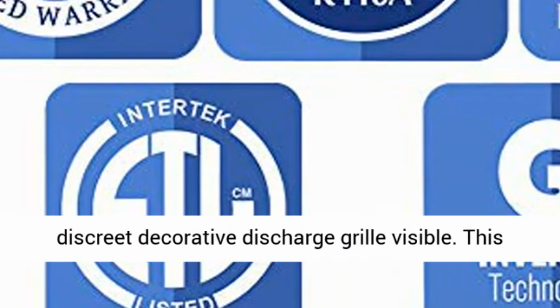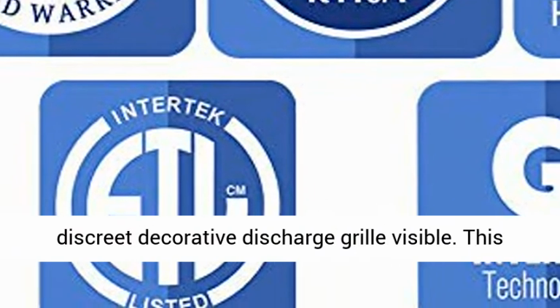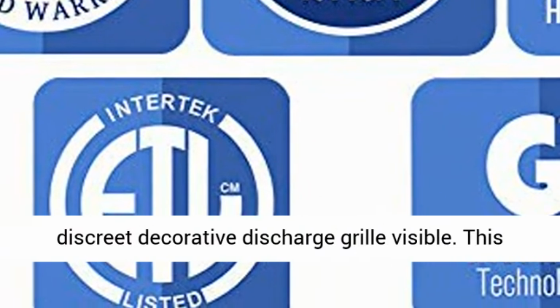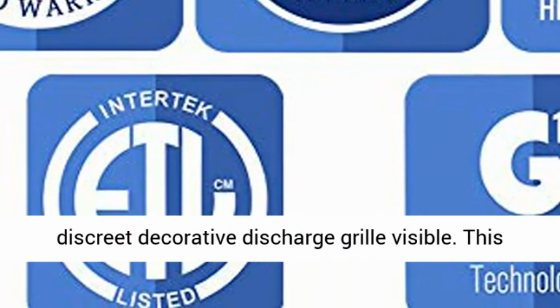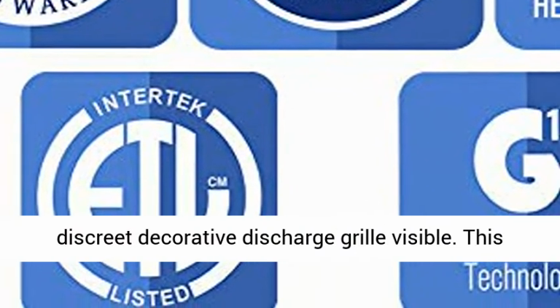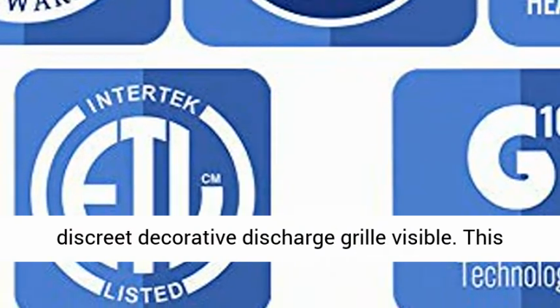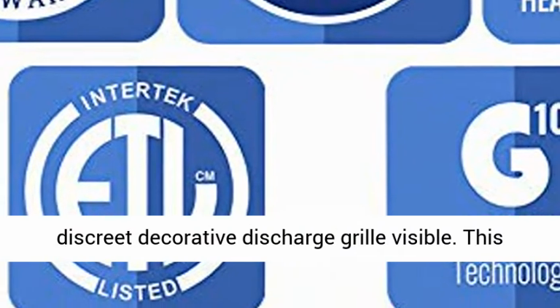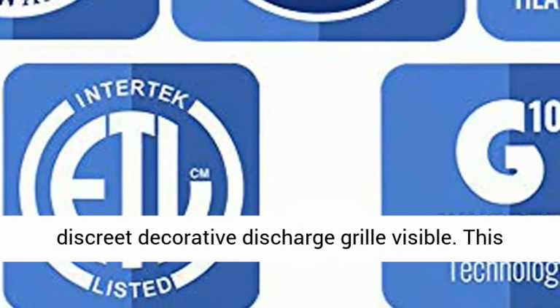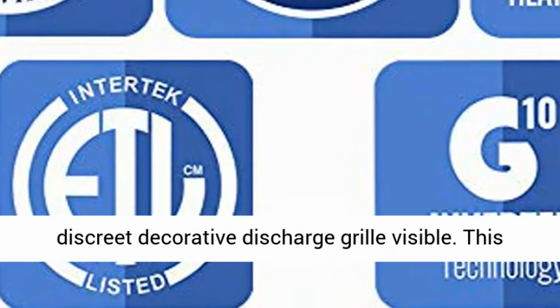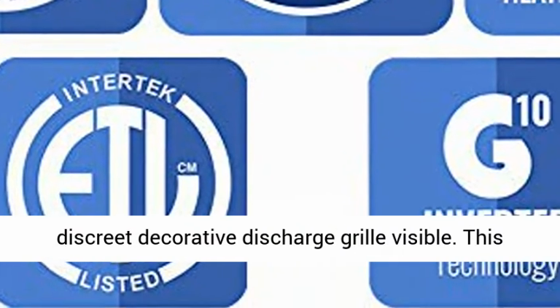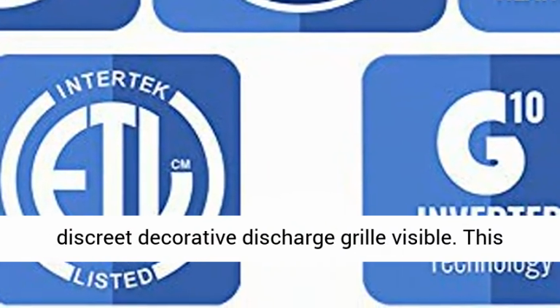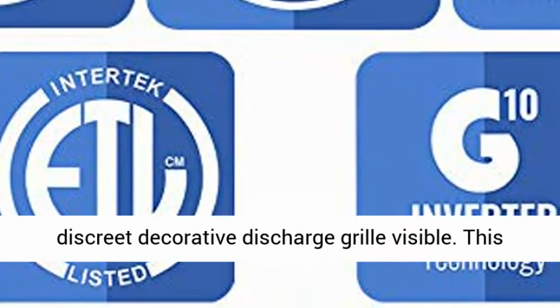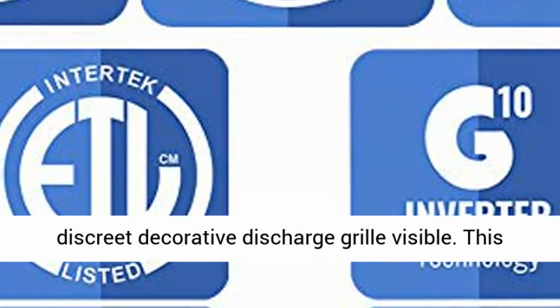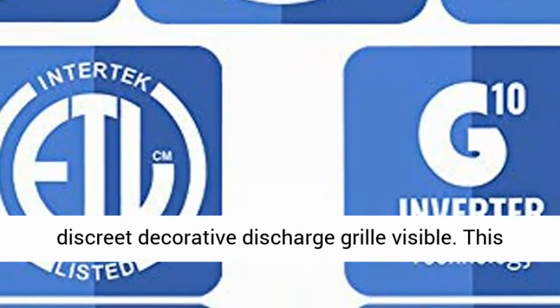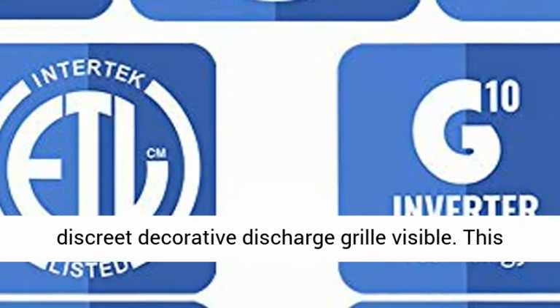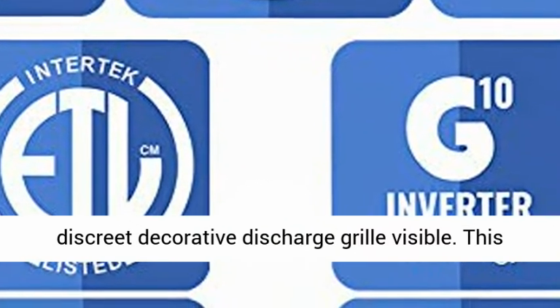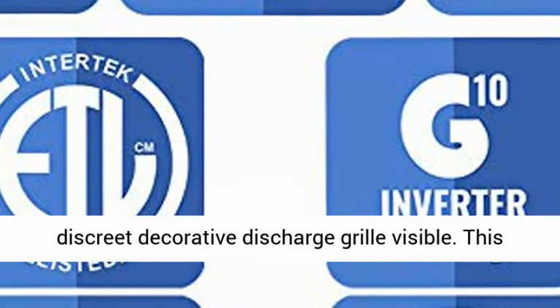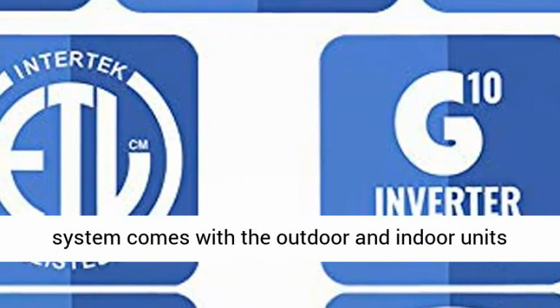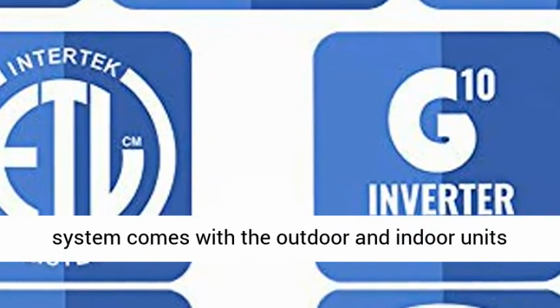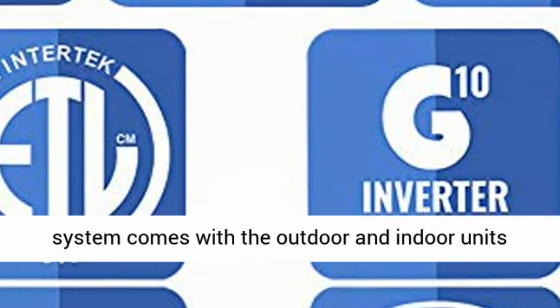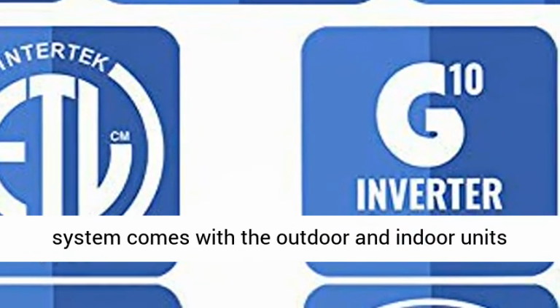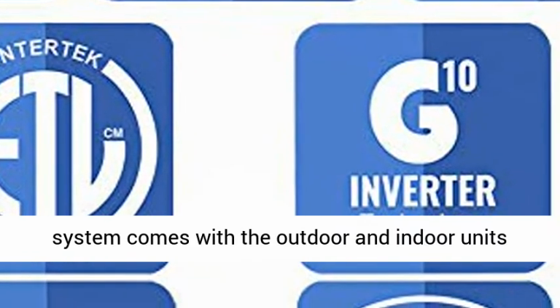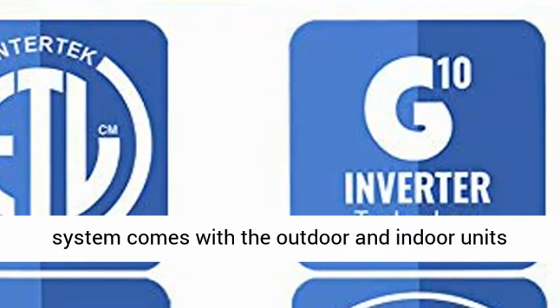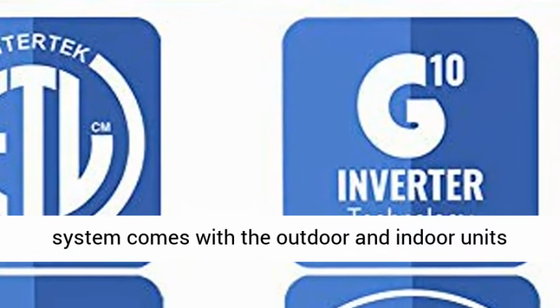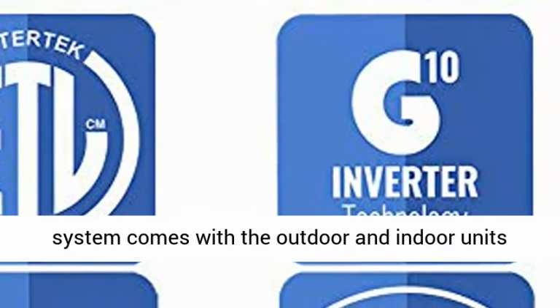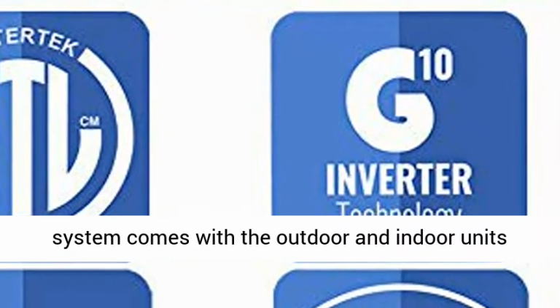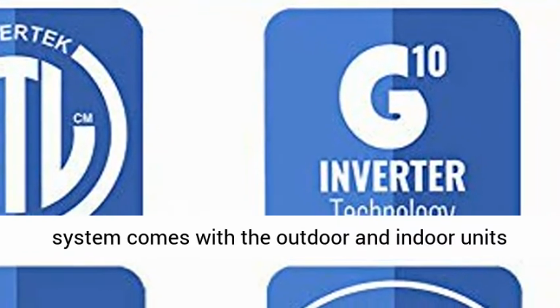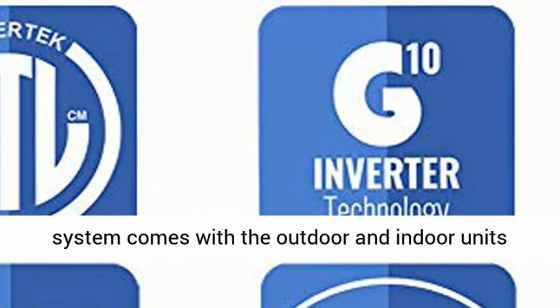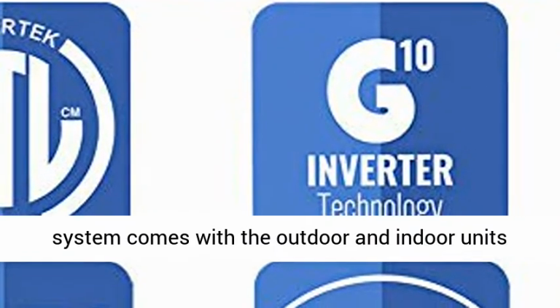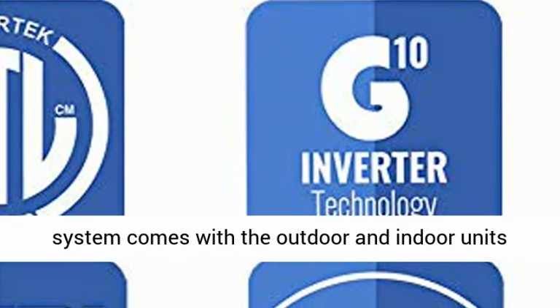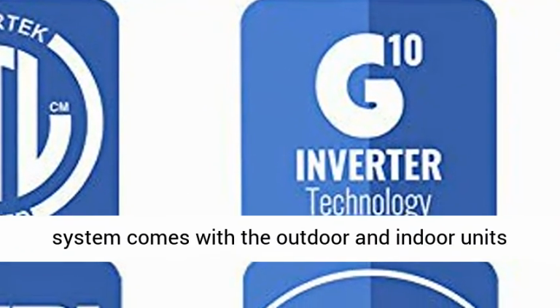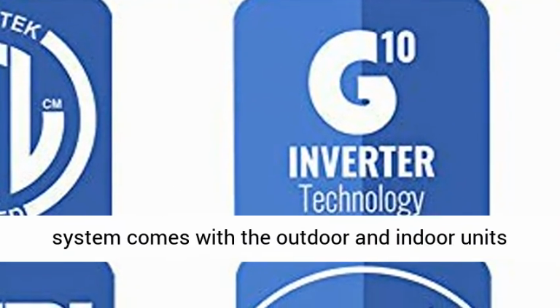This system comes with the outdoor and indoor units shown in the image. Line sets and other accessories sold separately.